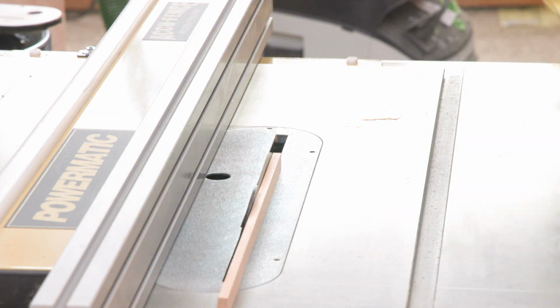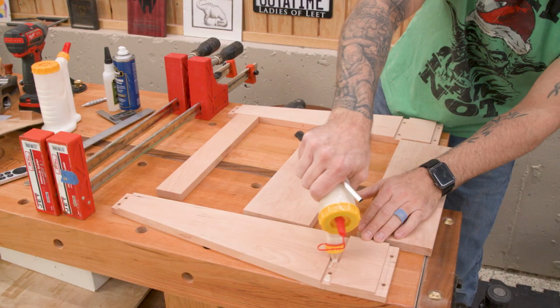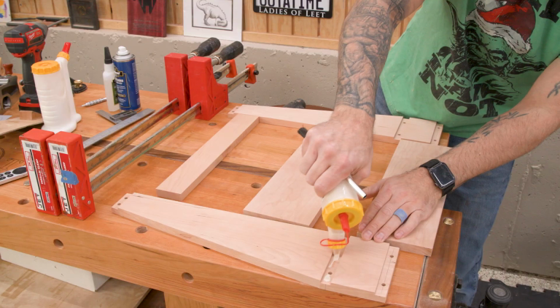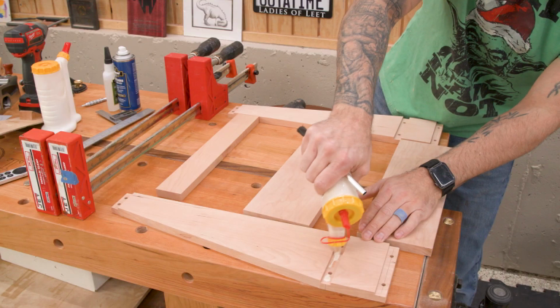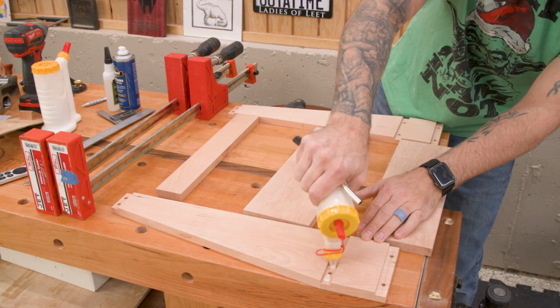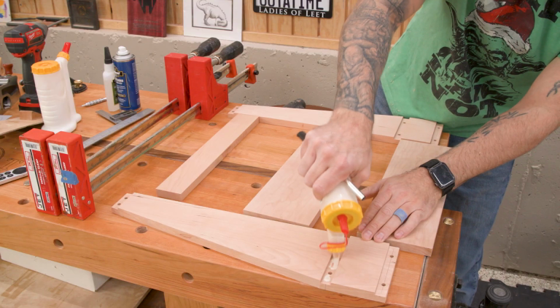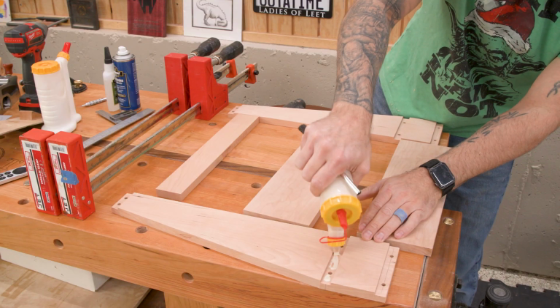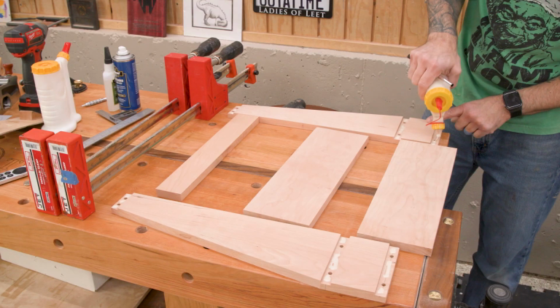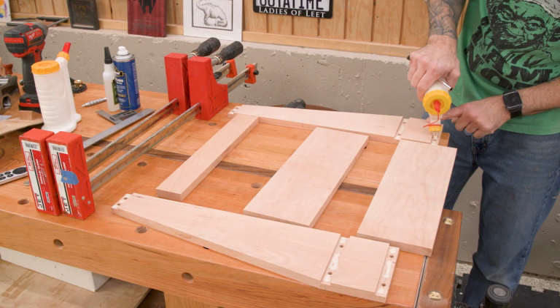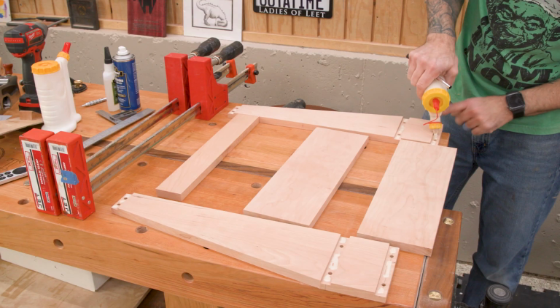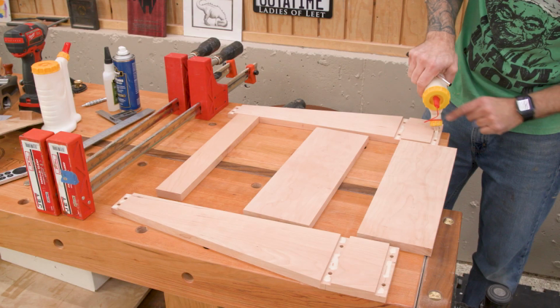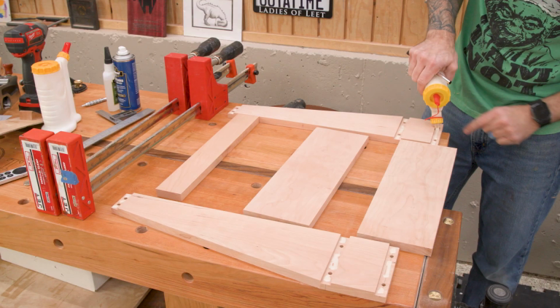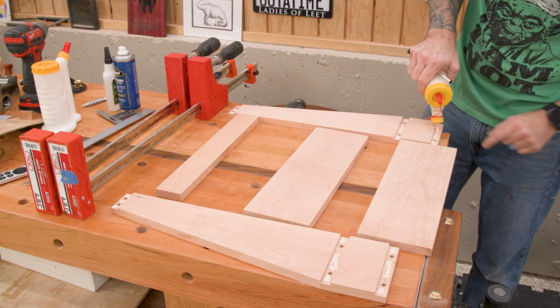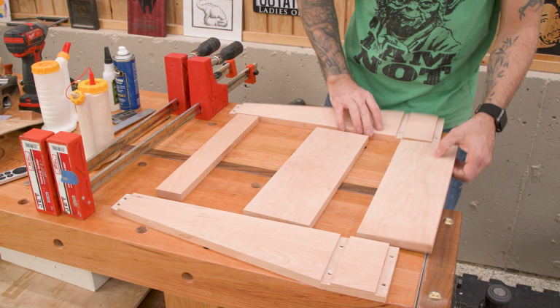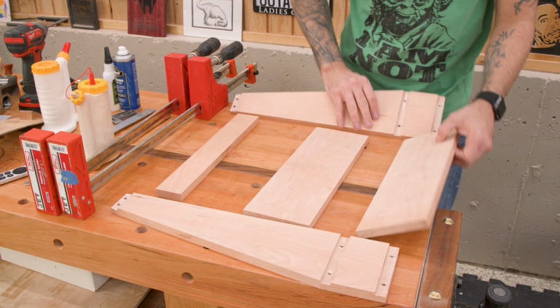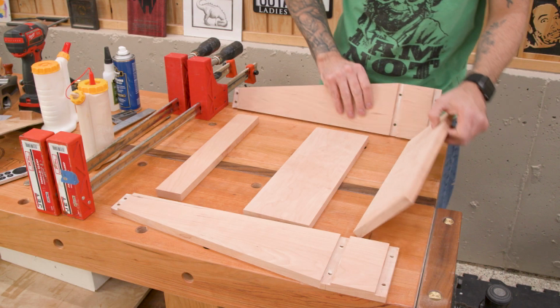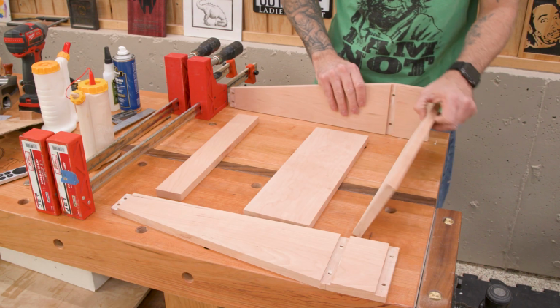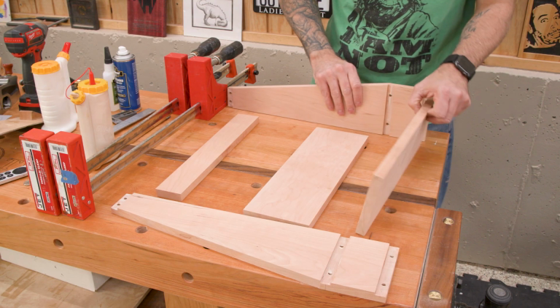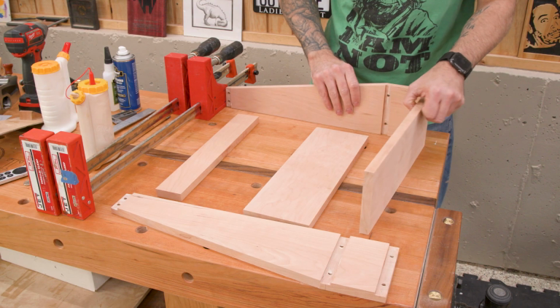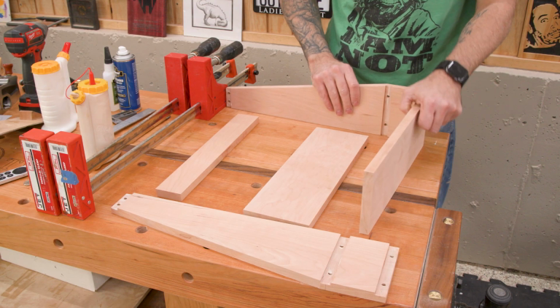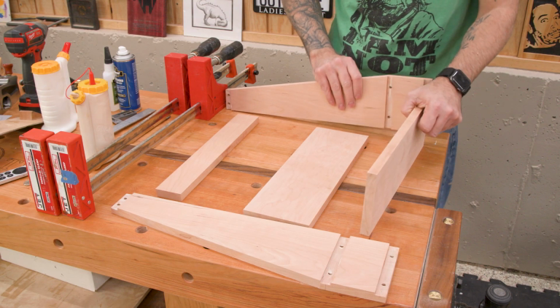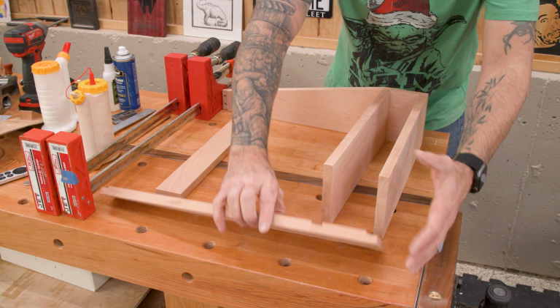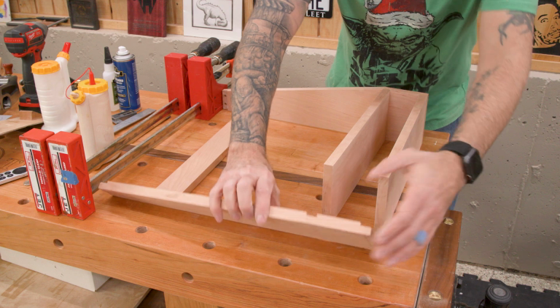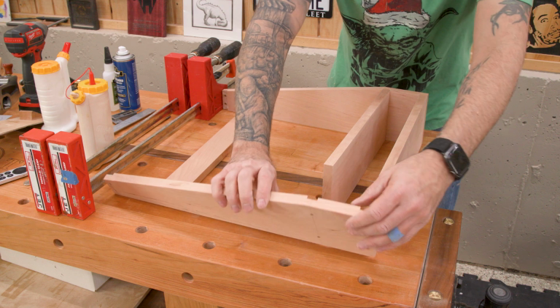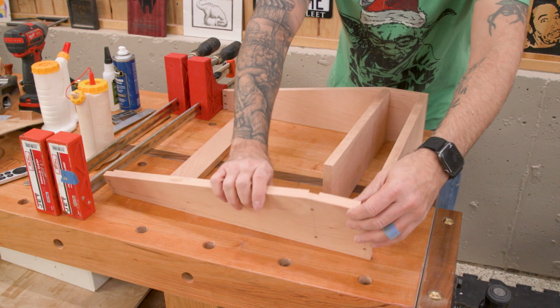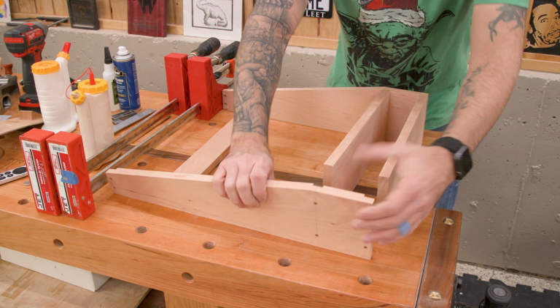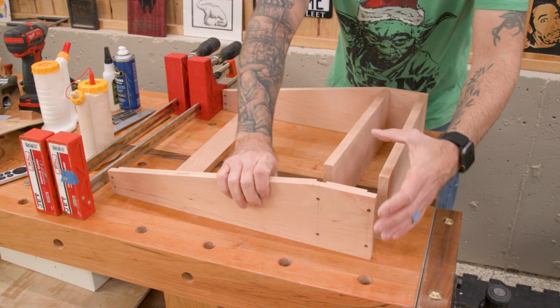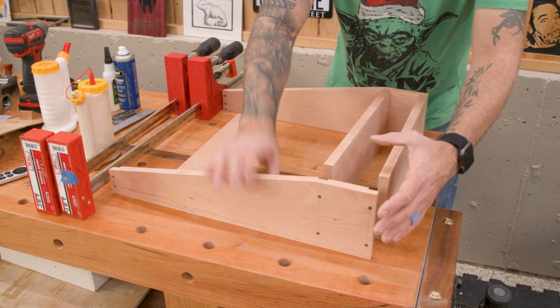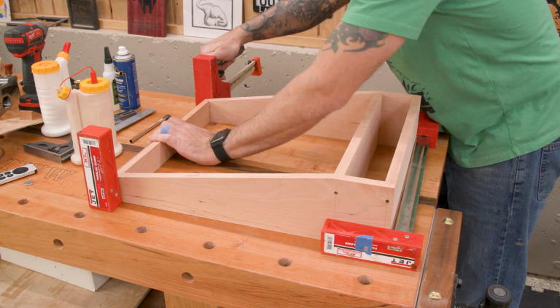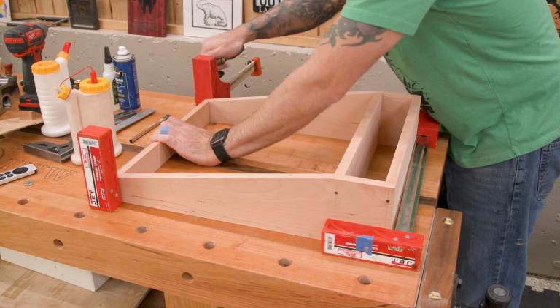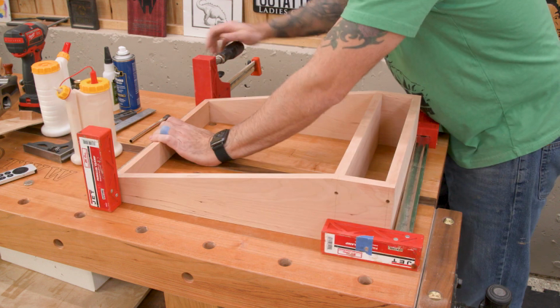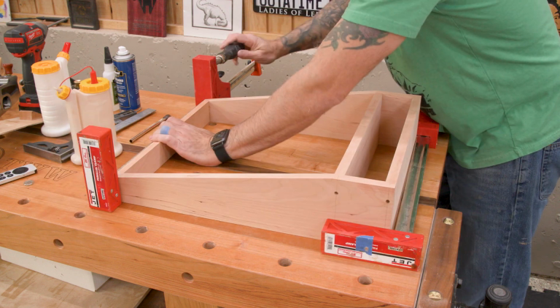So now it's time for the glue up. Nothing really eventful here — just glue and clamps.